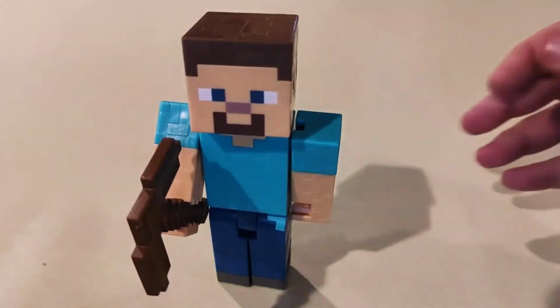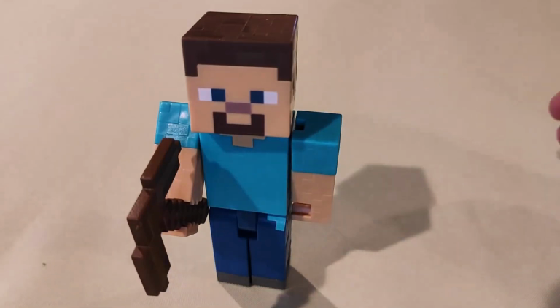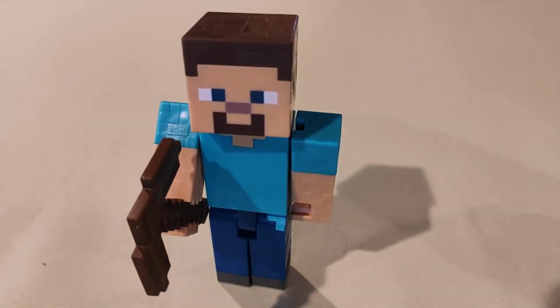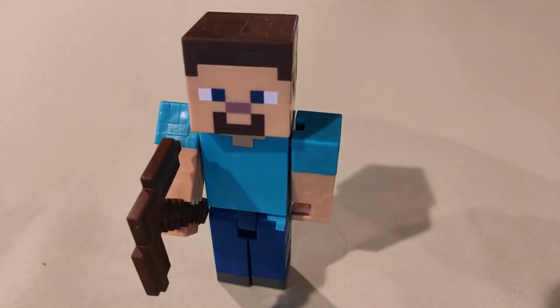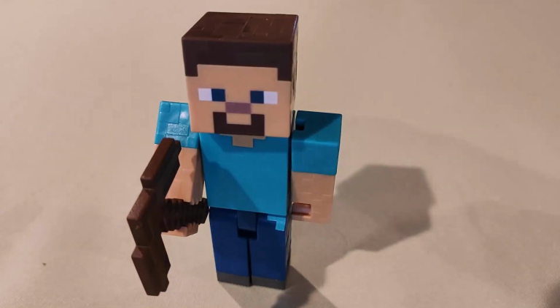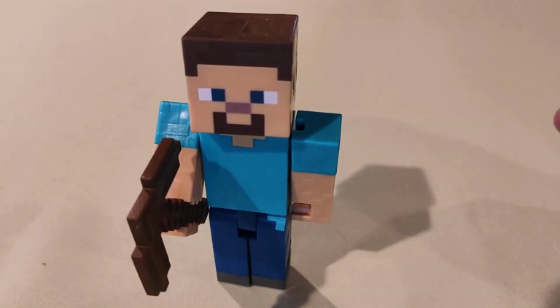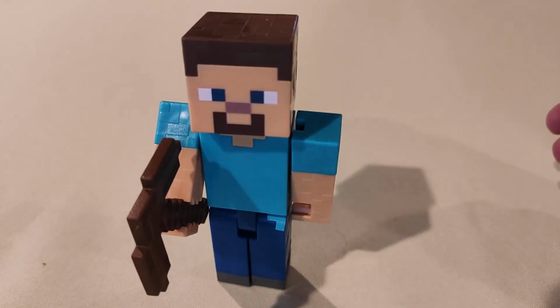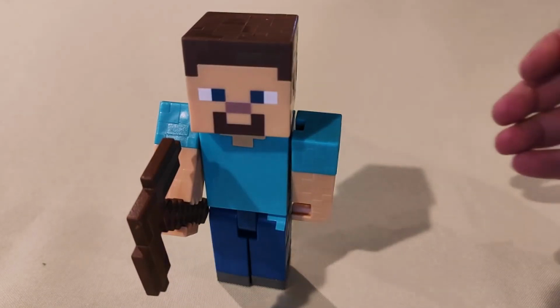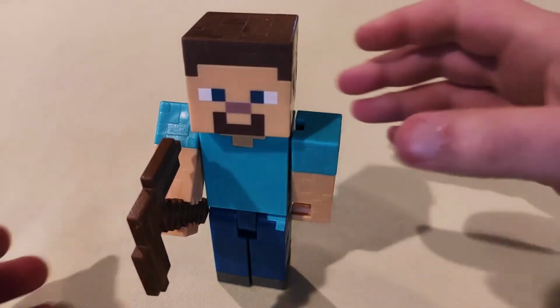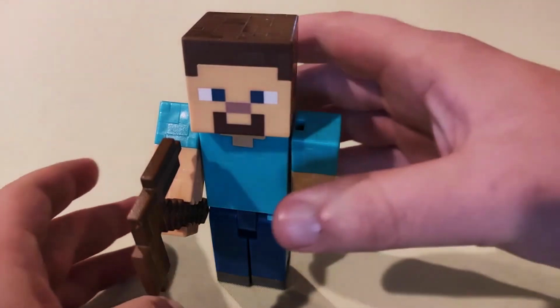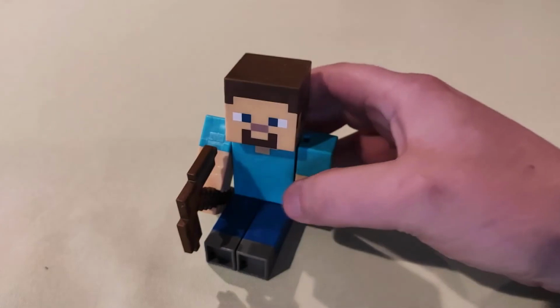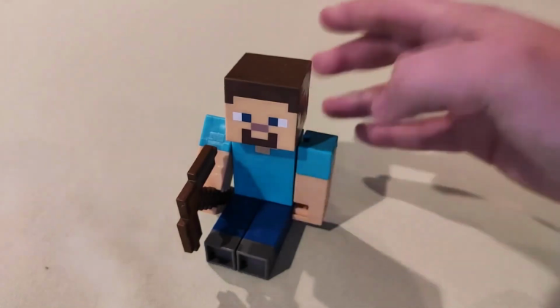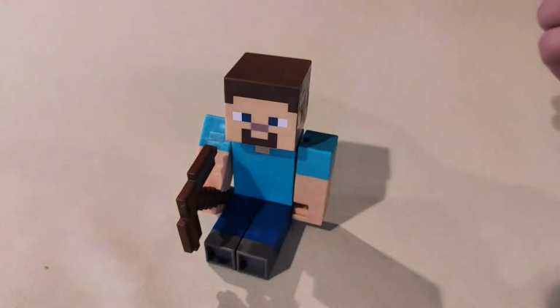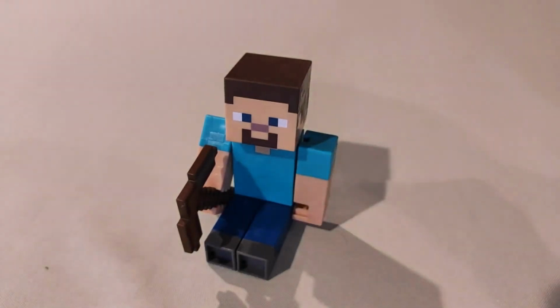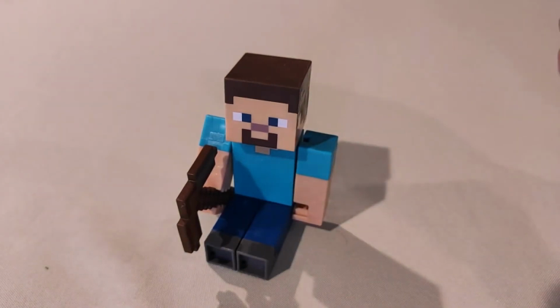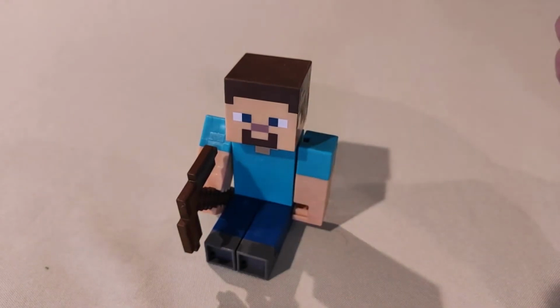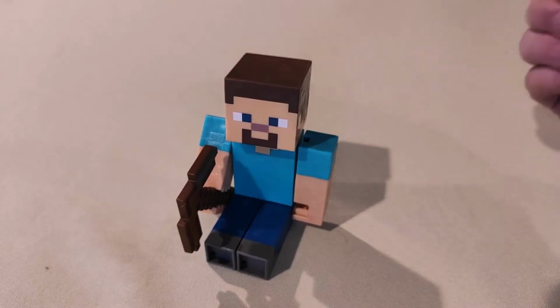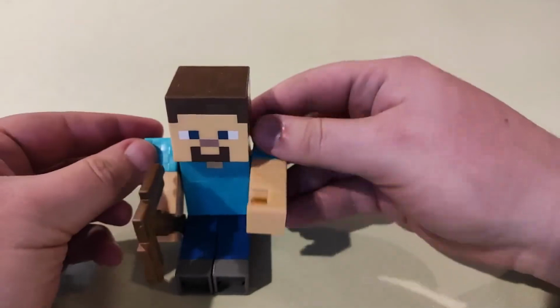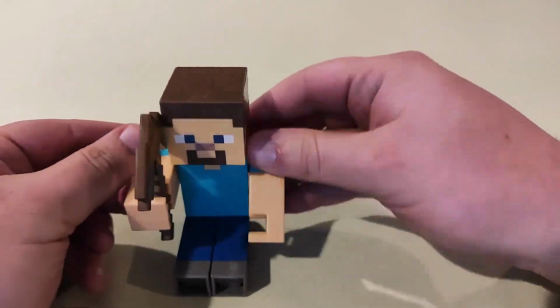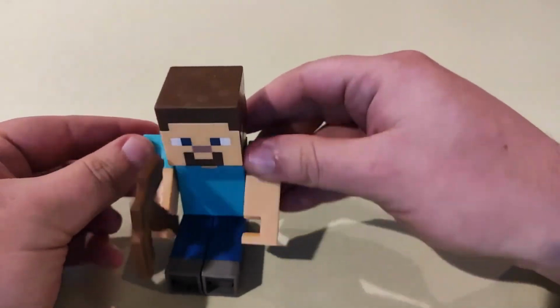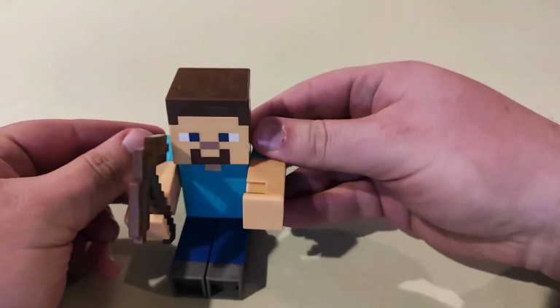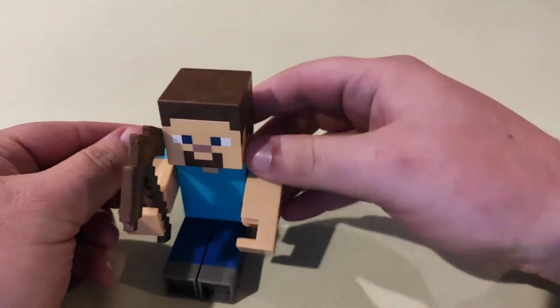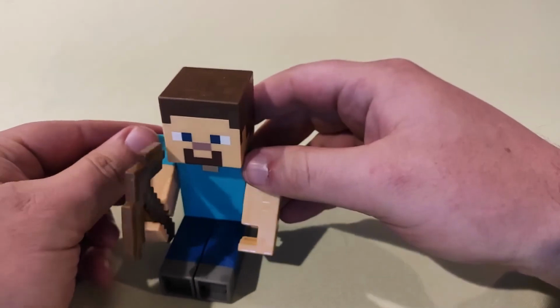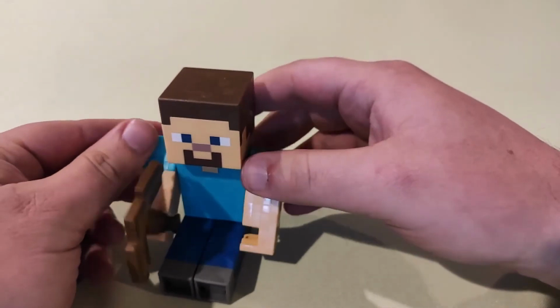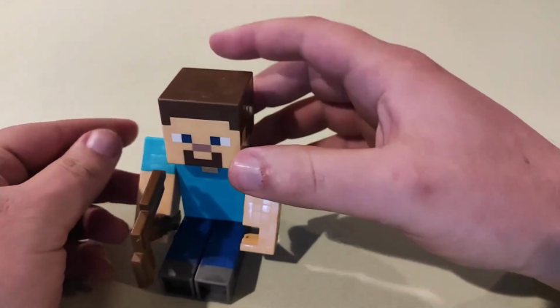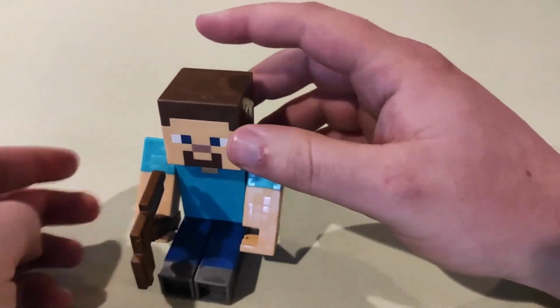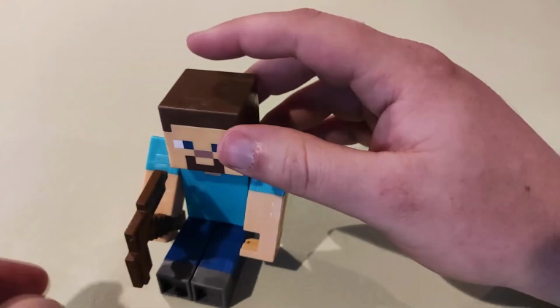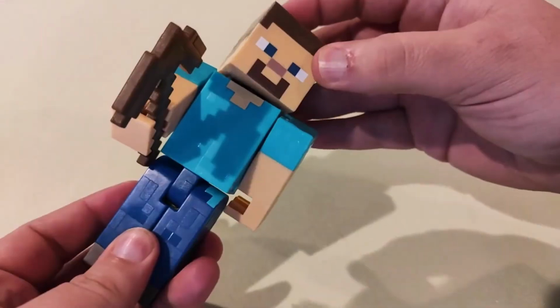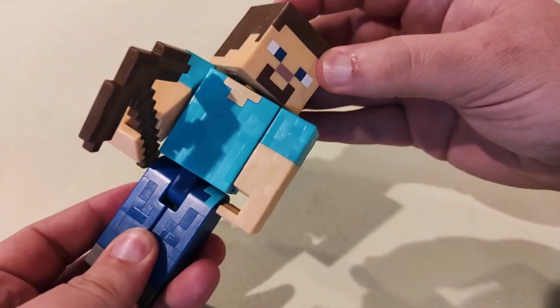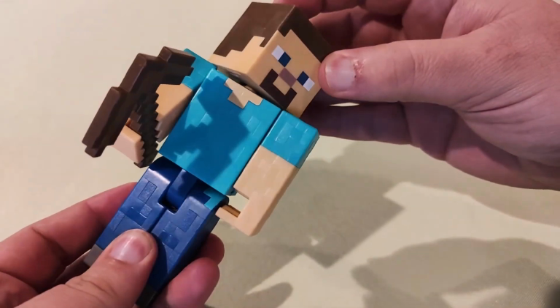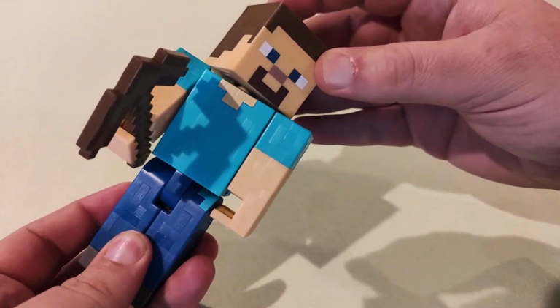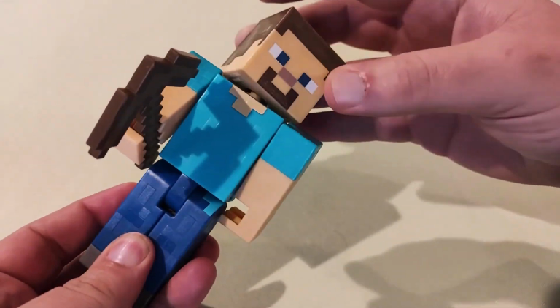Of course he can be standing like that, he can be sitting, you can move his arms up and down, and you can turn his head.